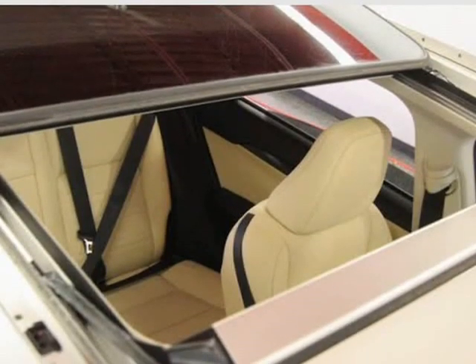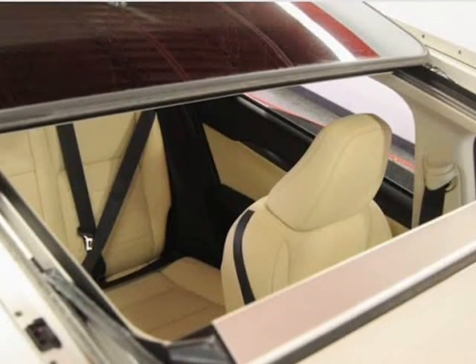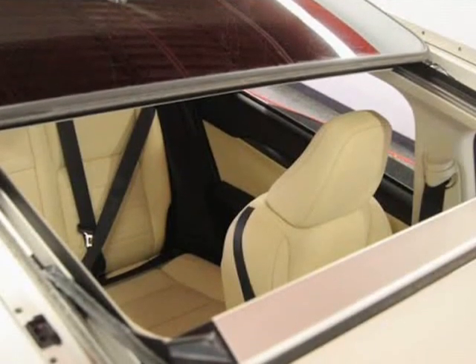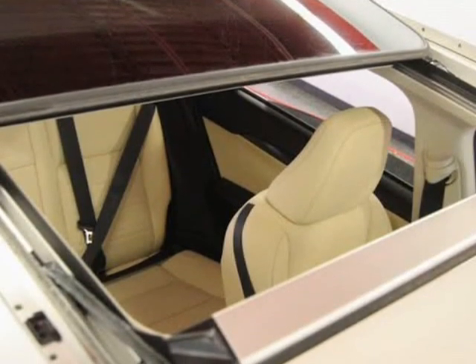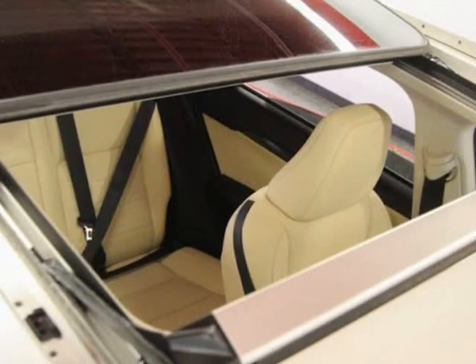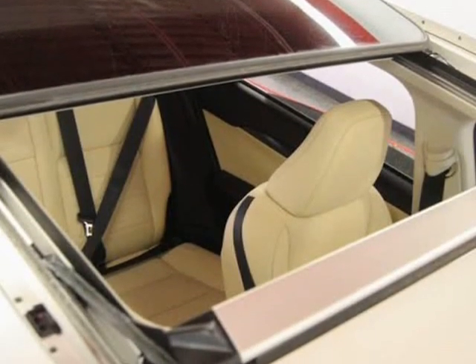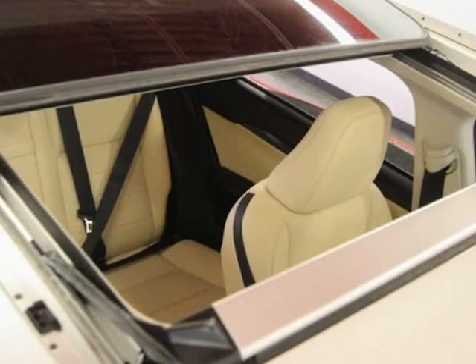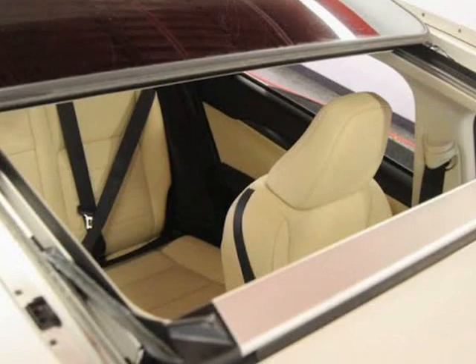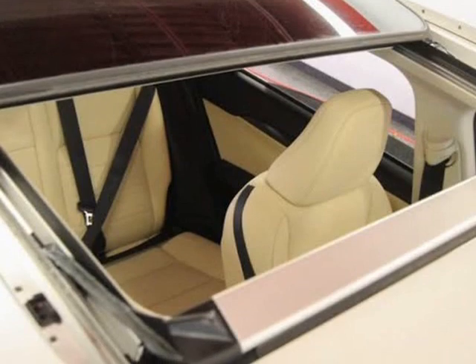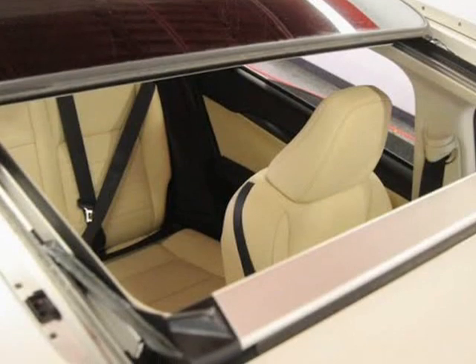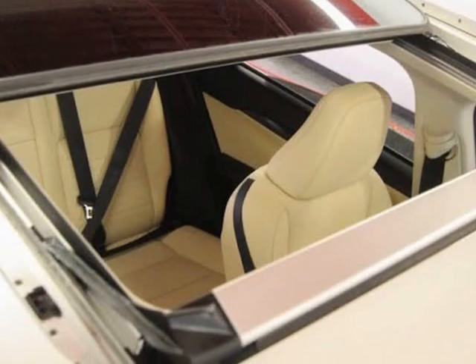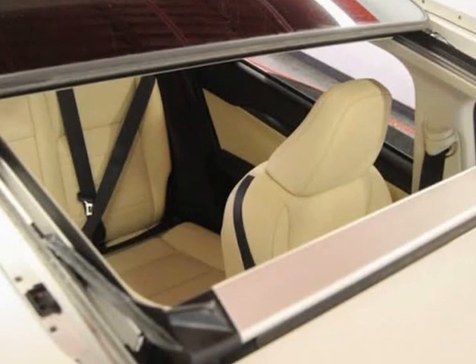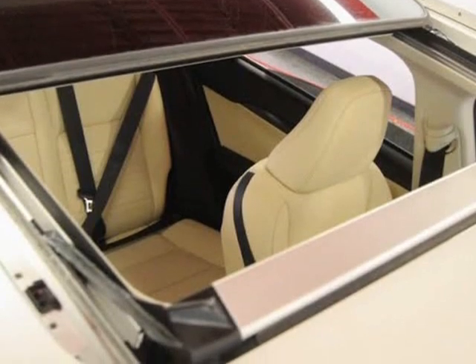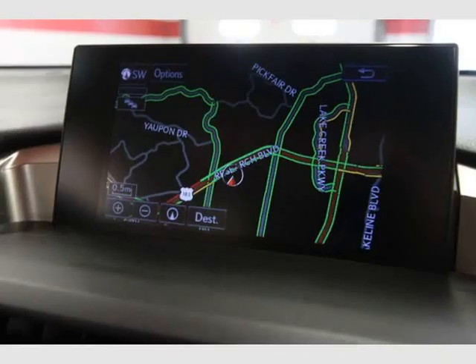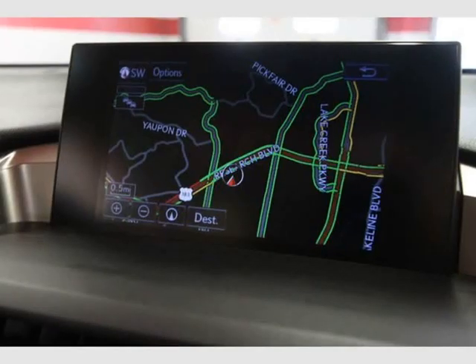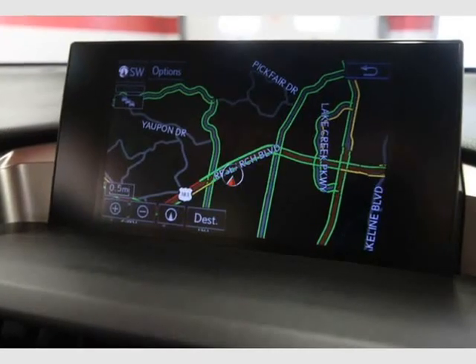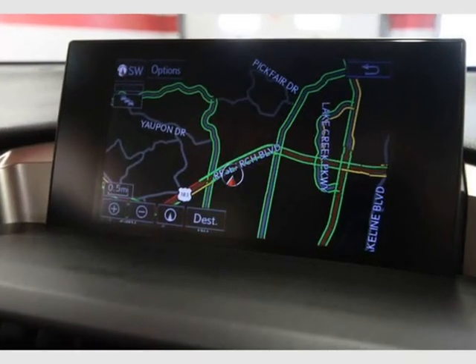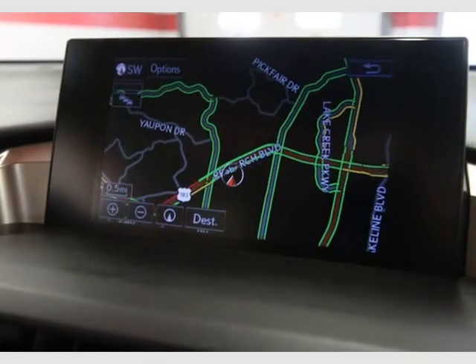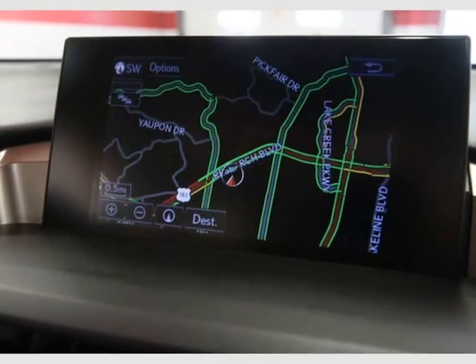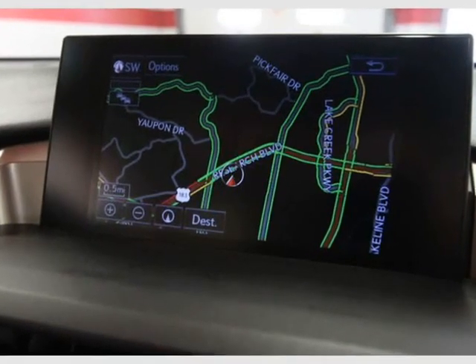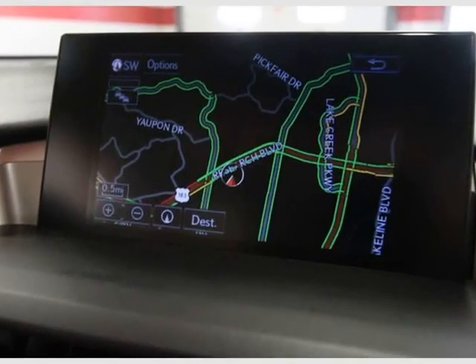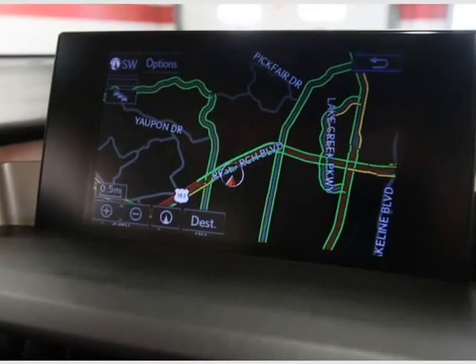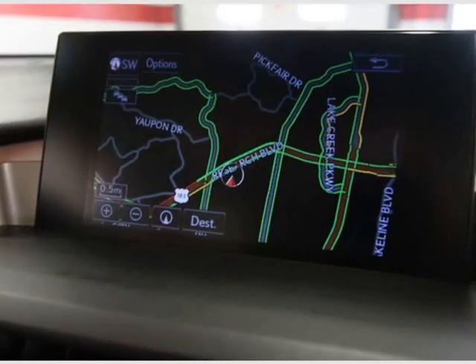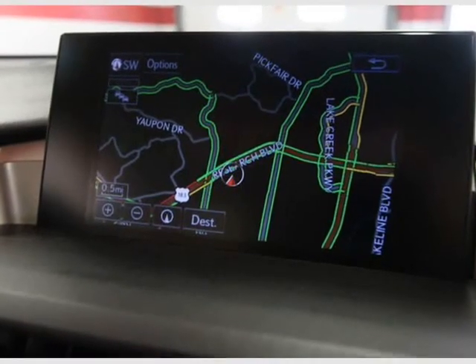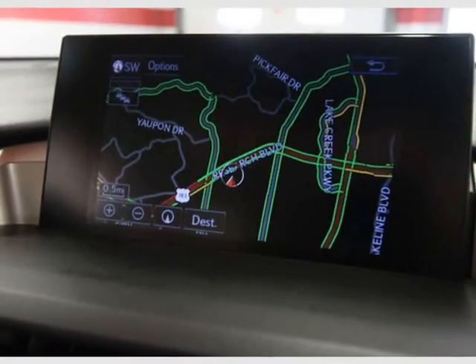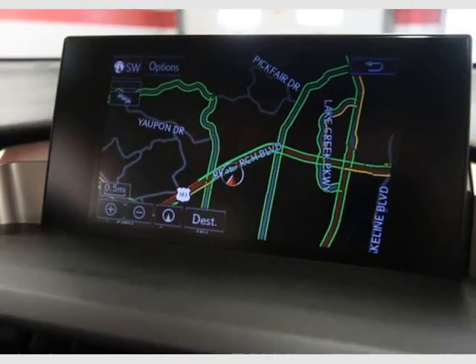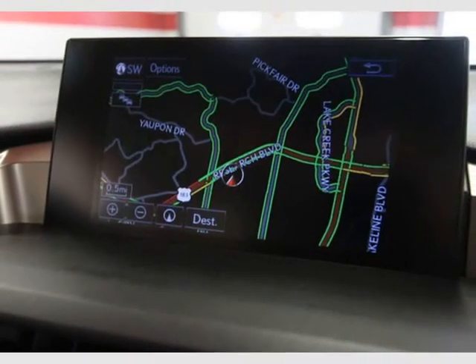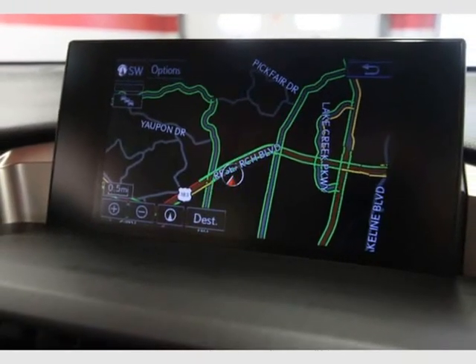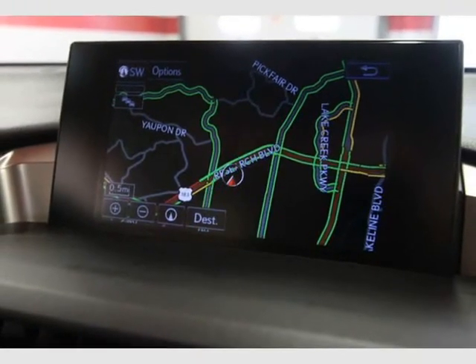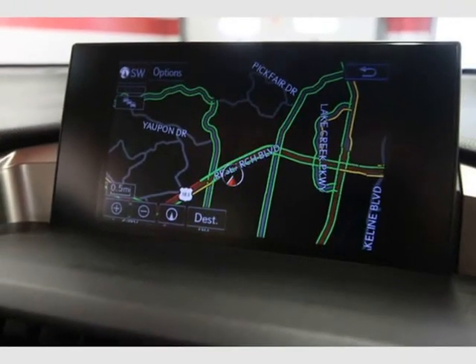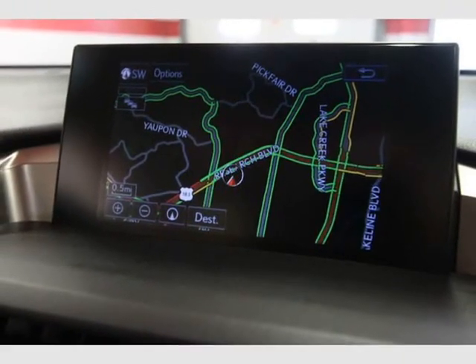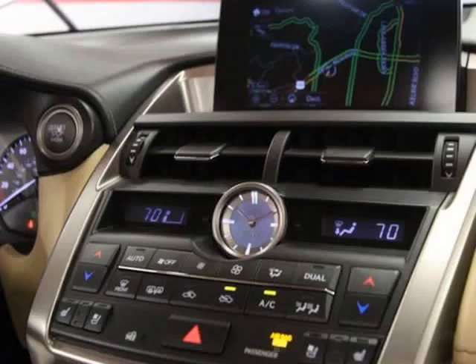Electrochromic auto-dimming outer mirrors with blind spot monitor and rear cross-traffic alert.